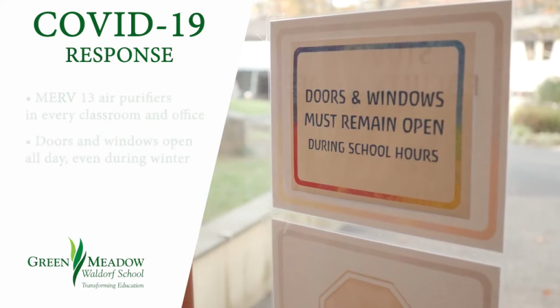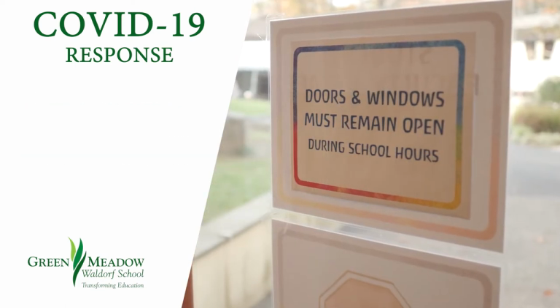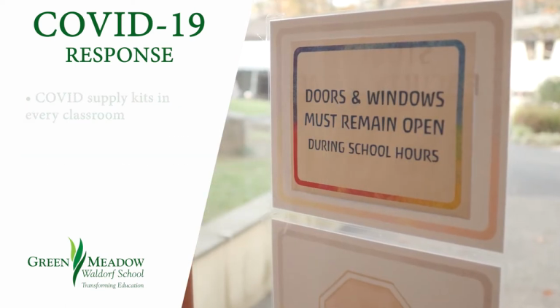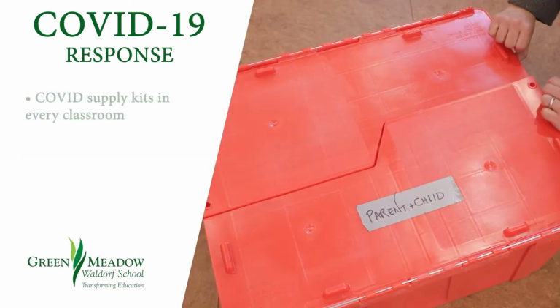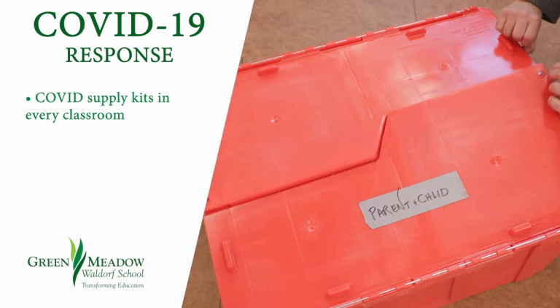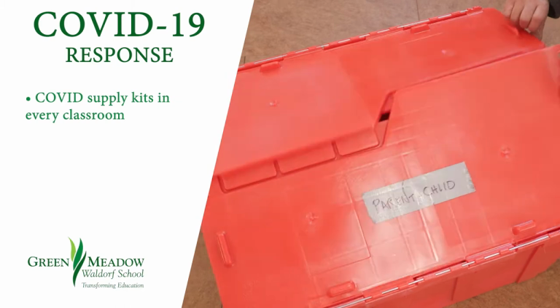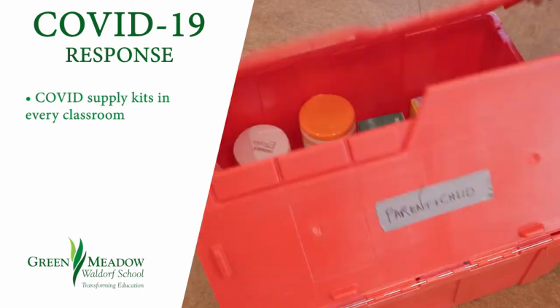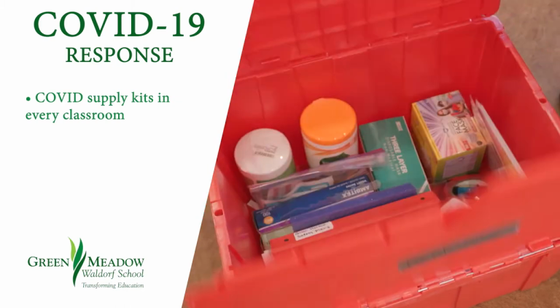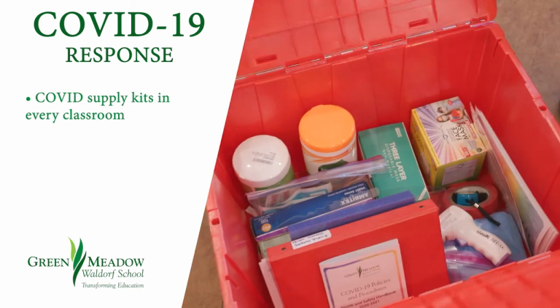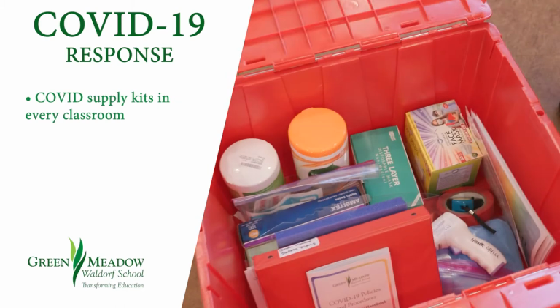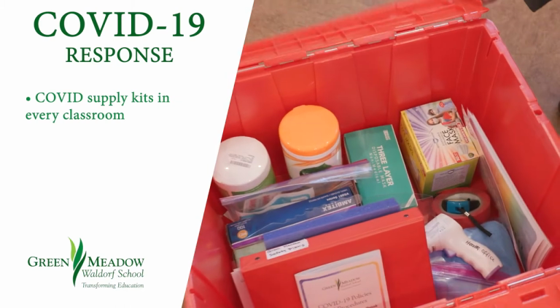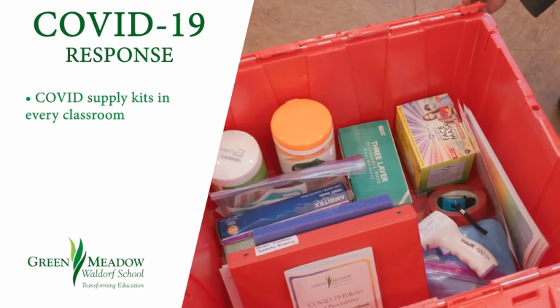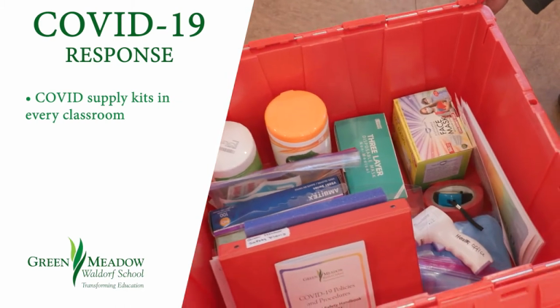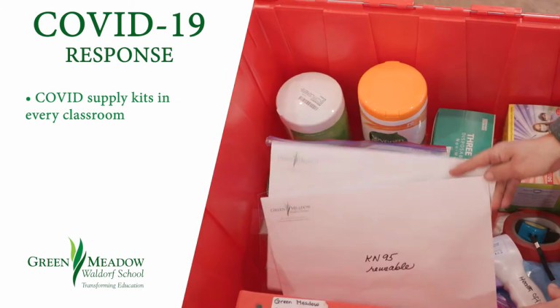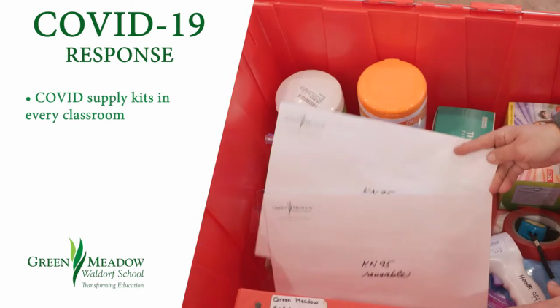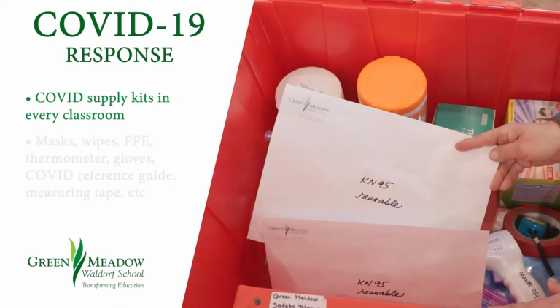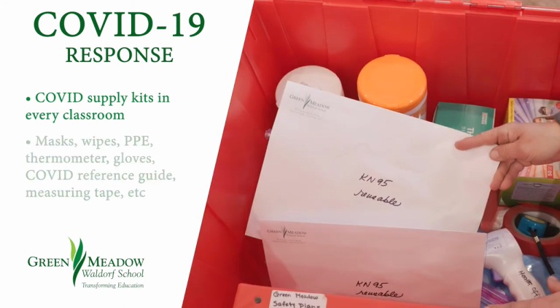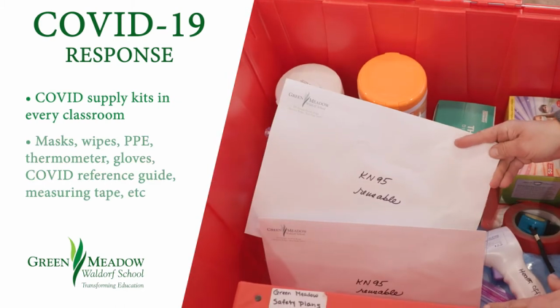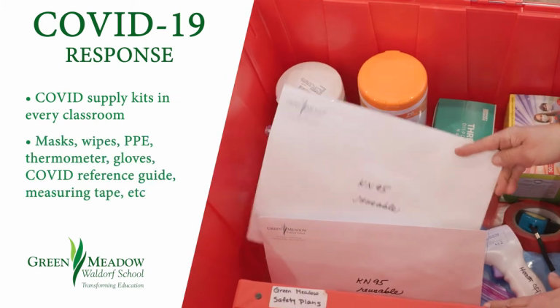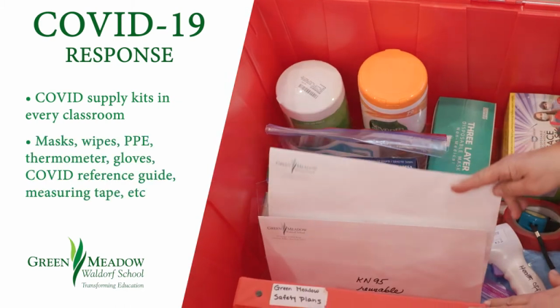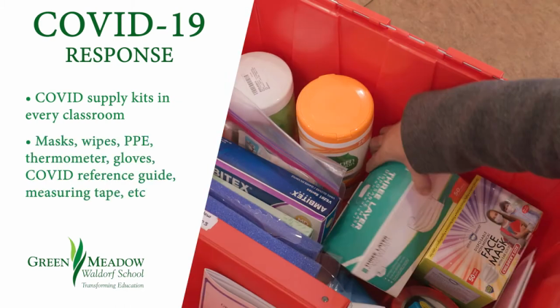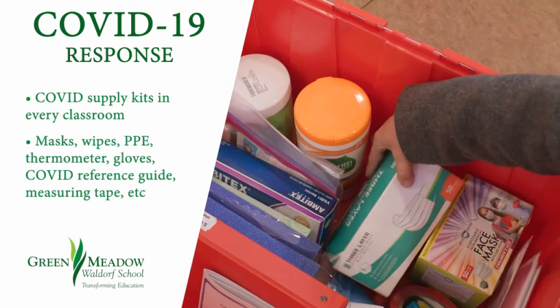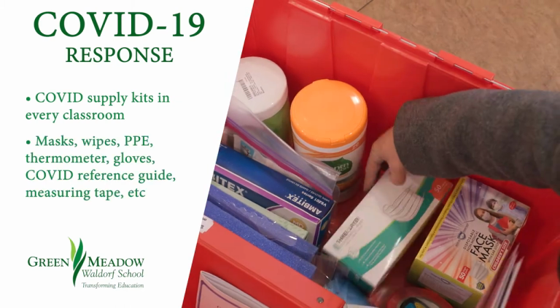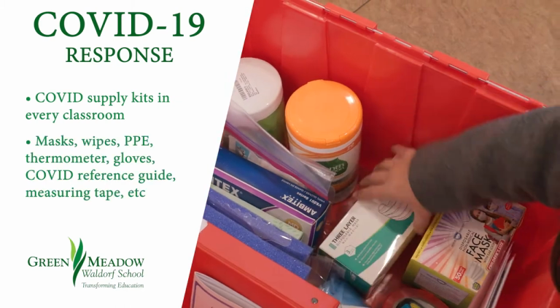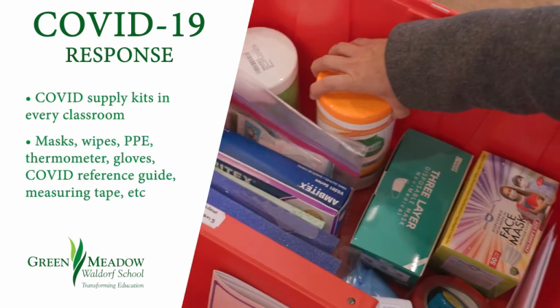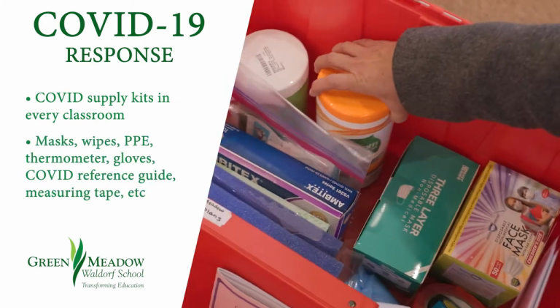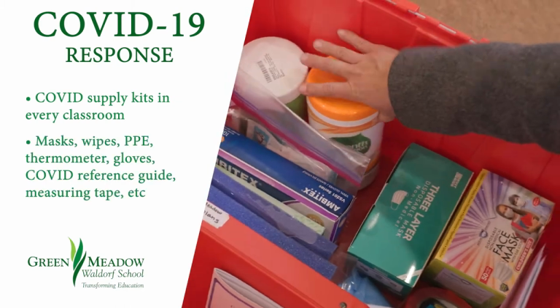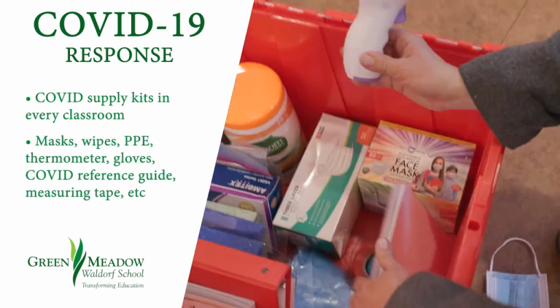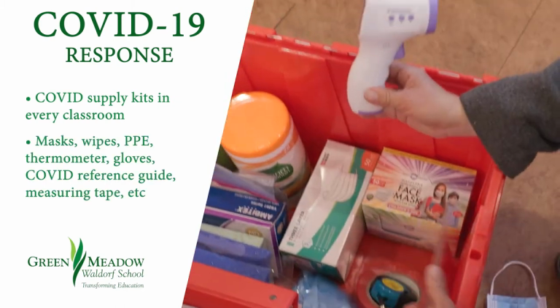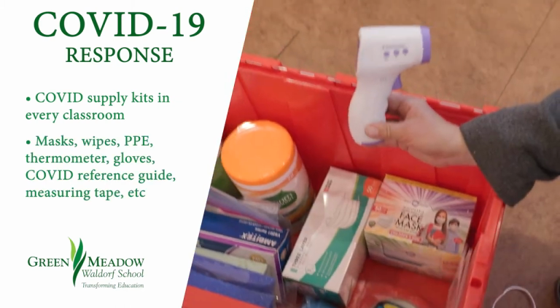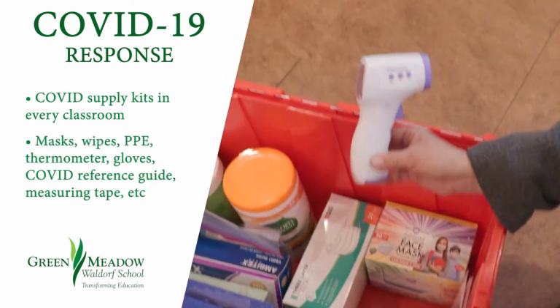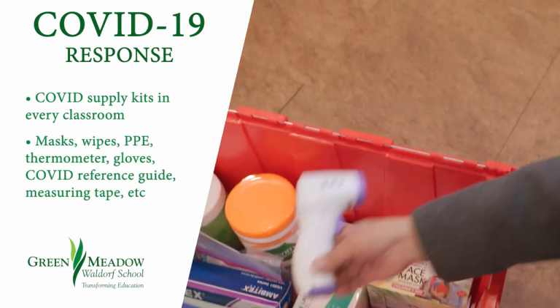We have COVID supply kits for every classroom. They have masks, wipes, thermometers, etc.